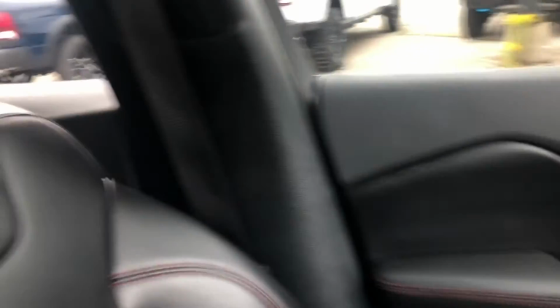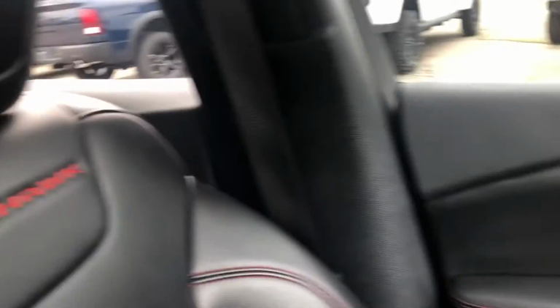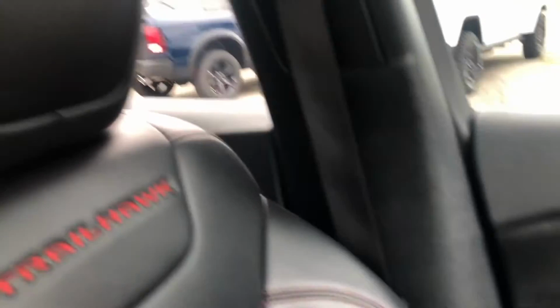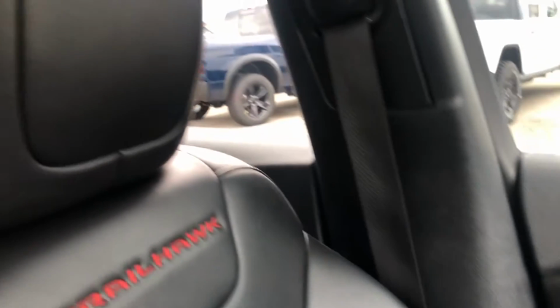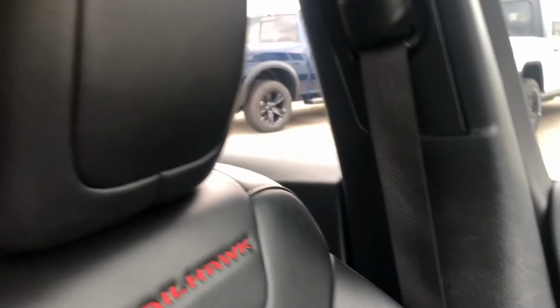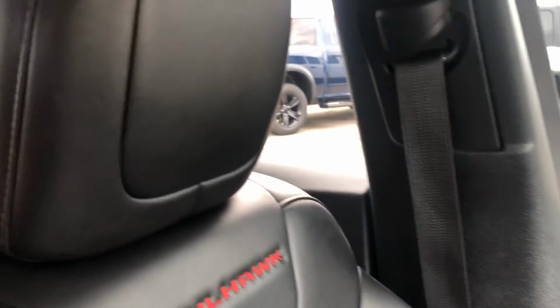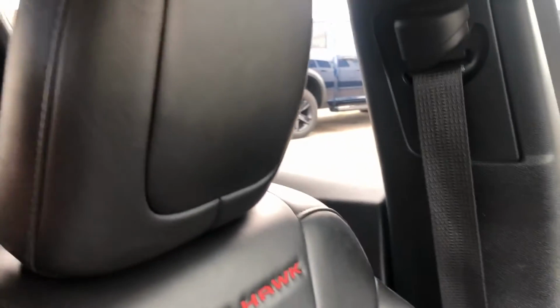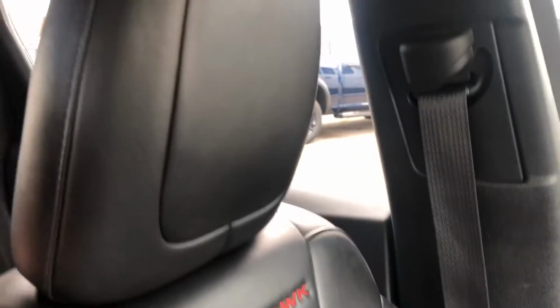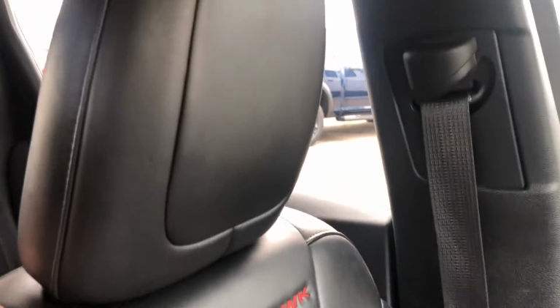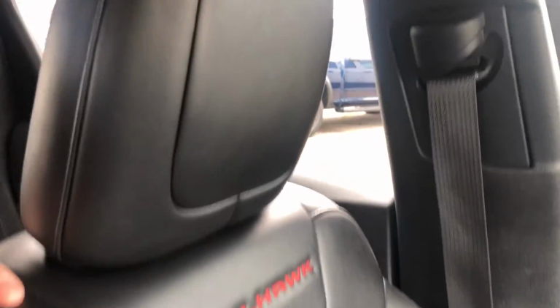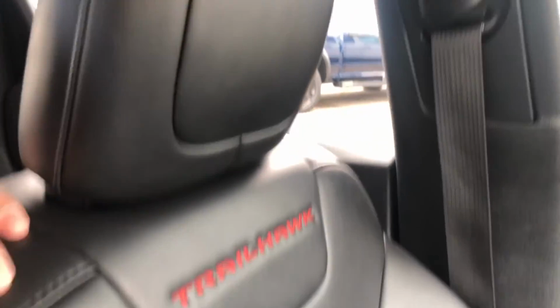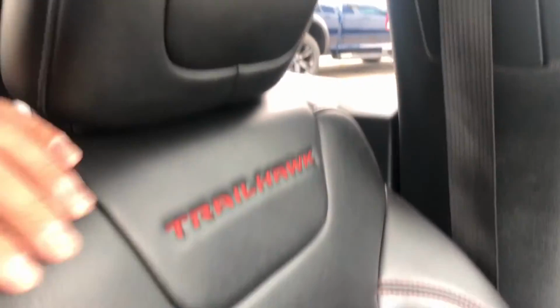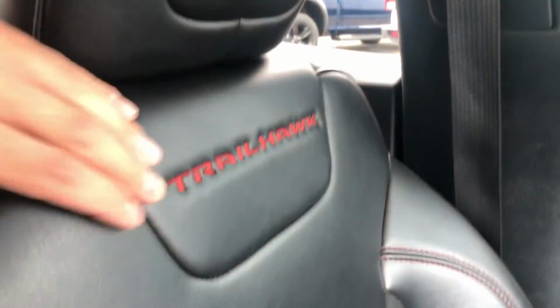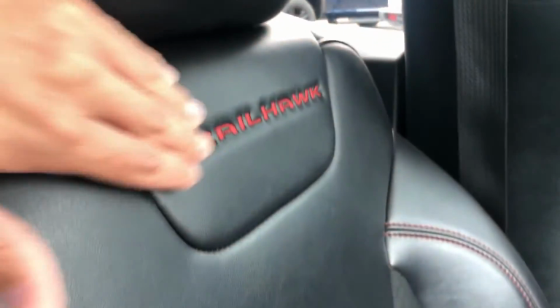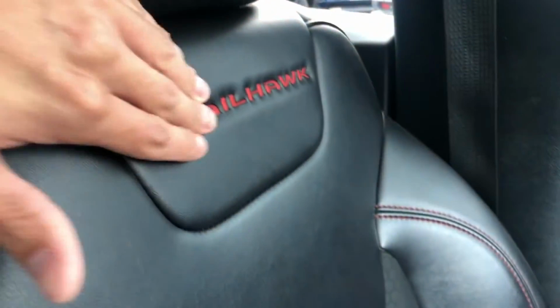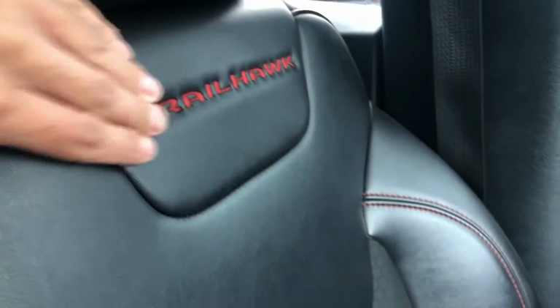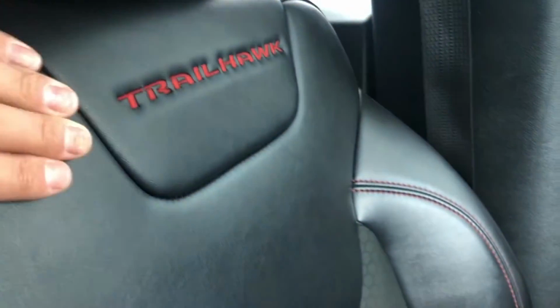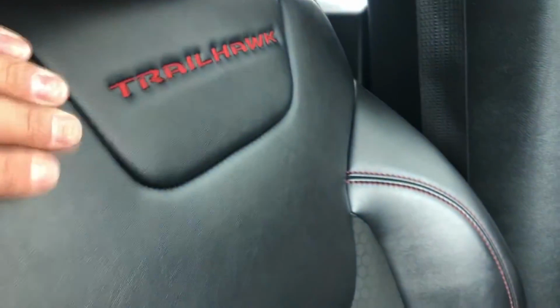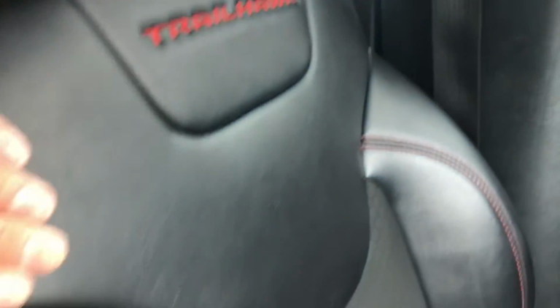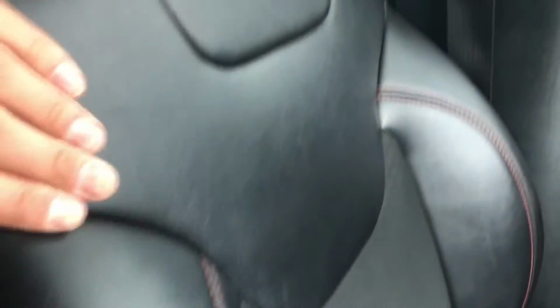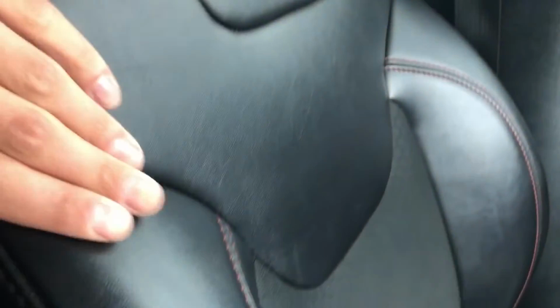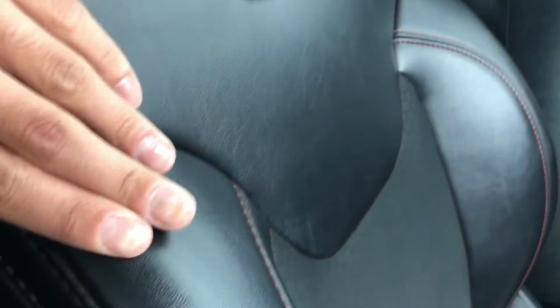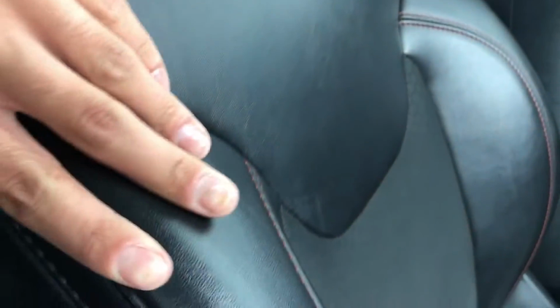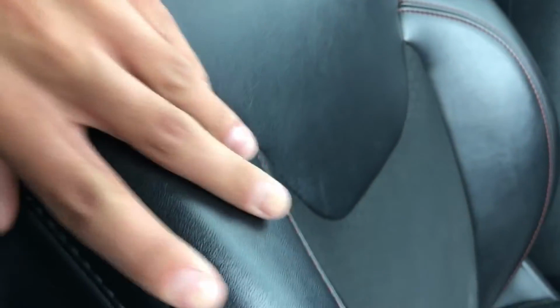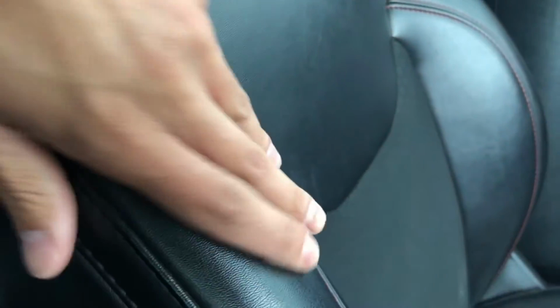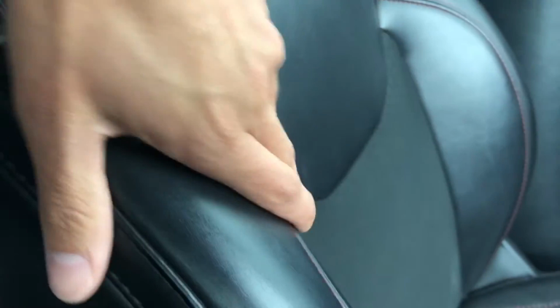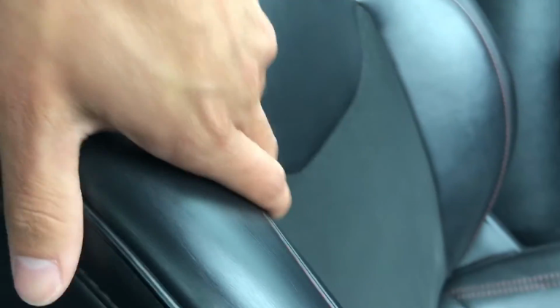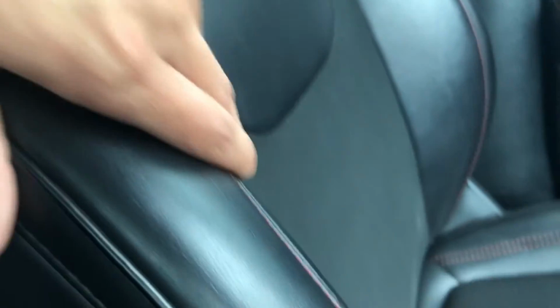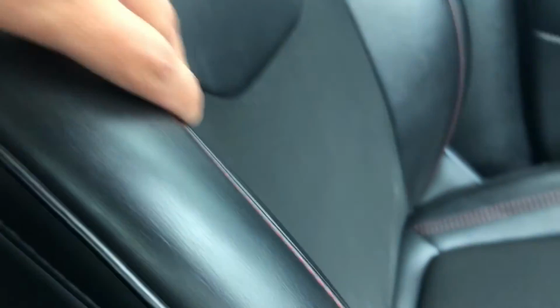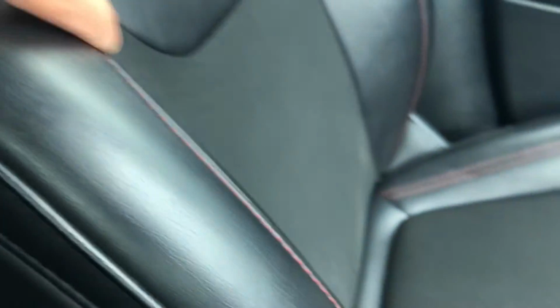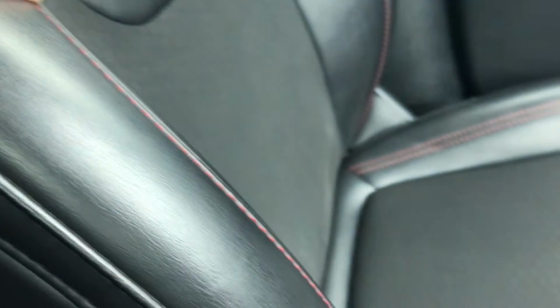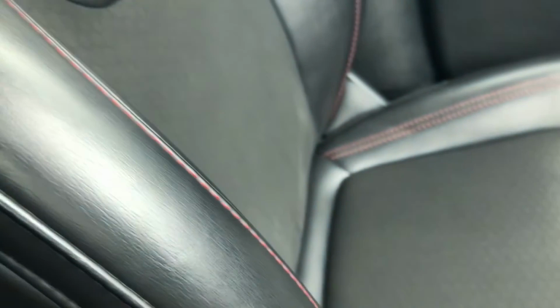And then, of course, with the Trailhawk, we've got the nice red stitching and the red logos.